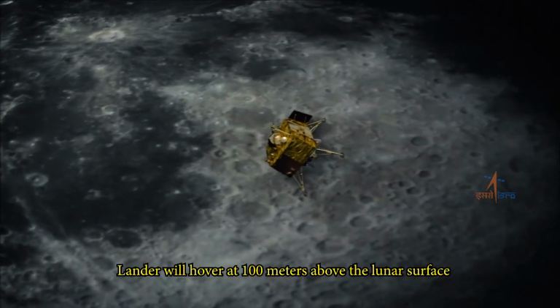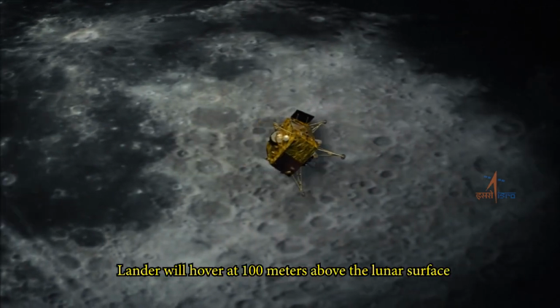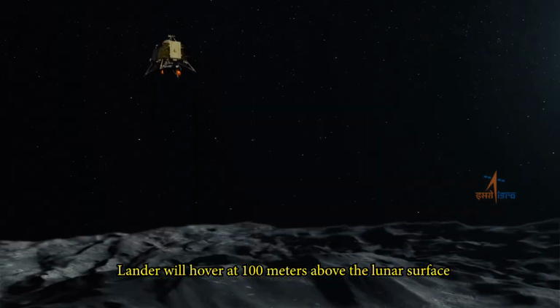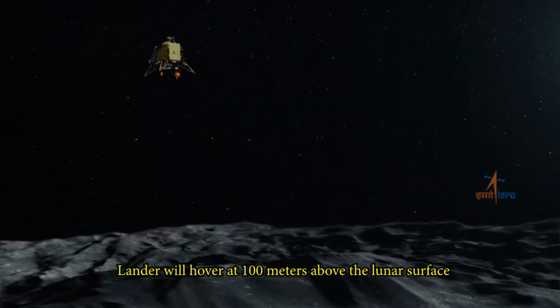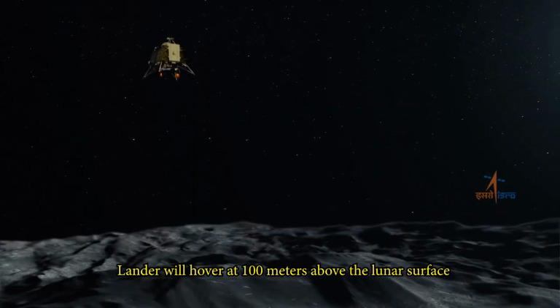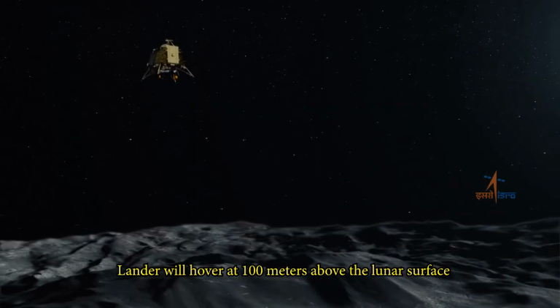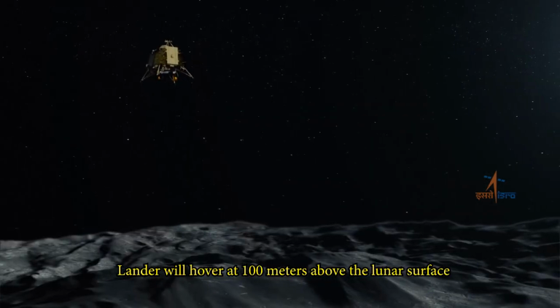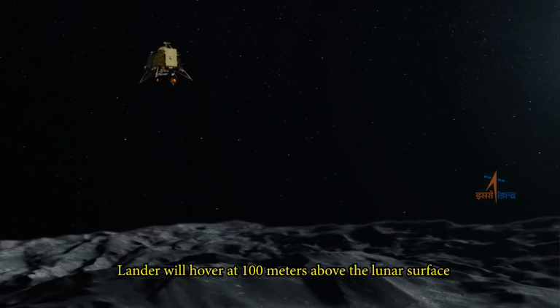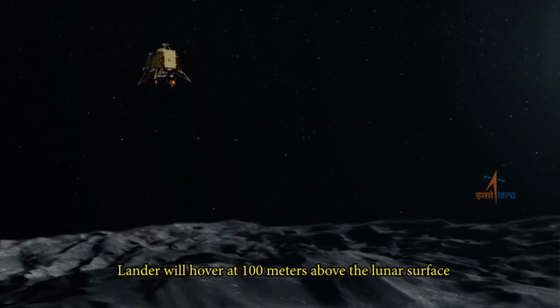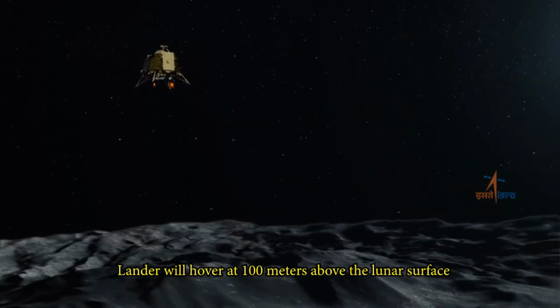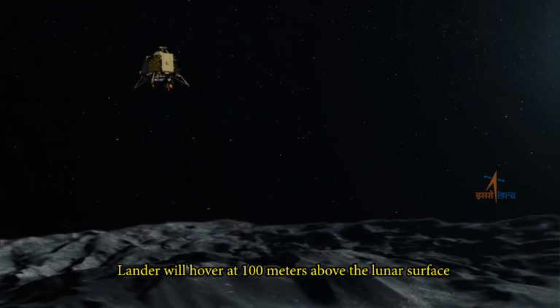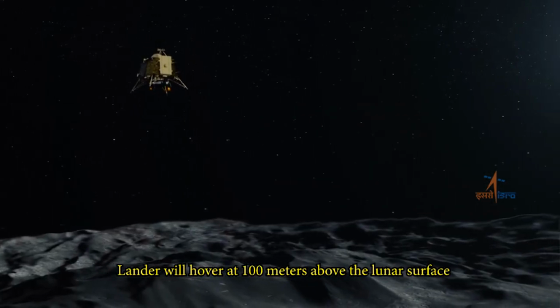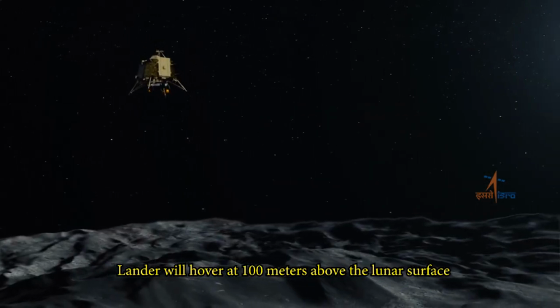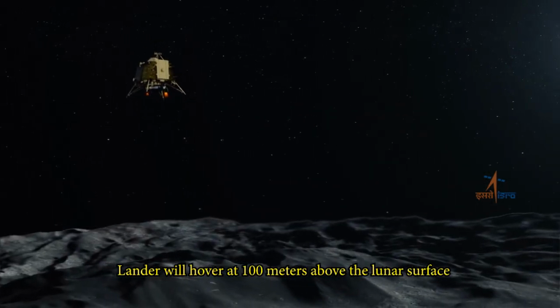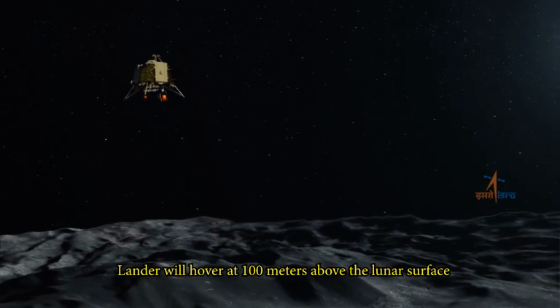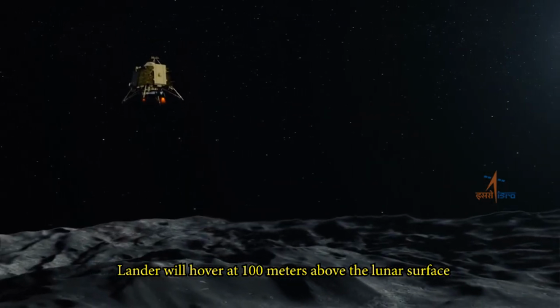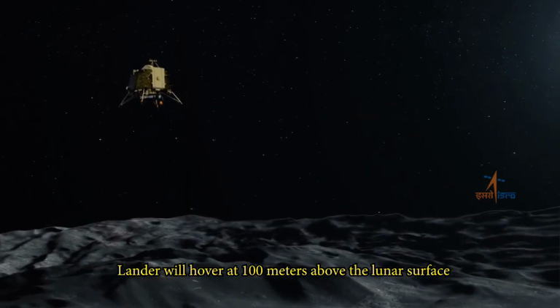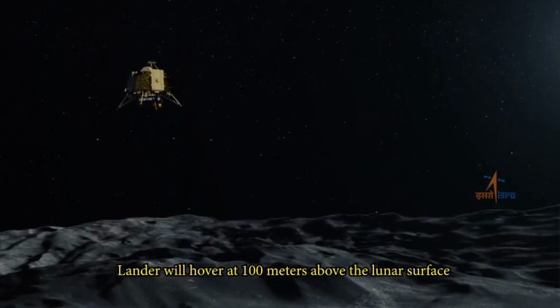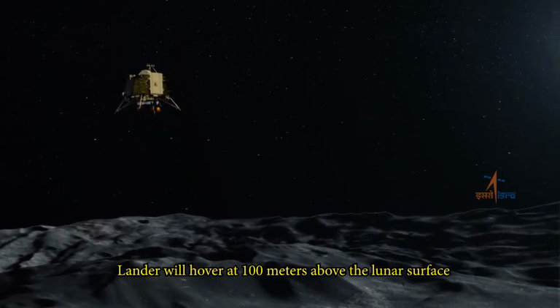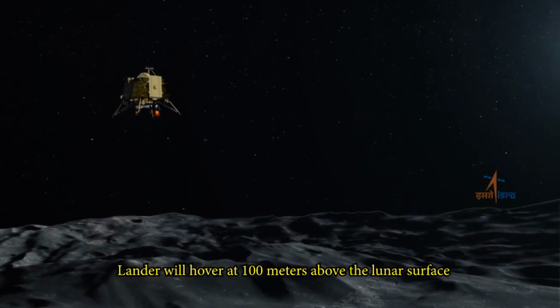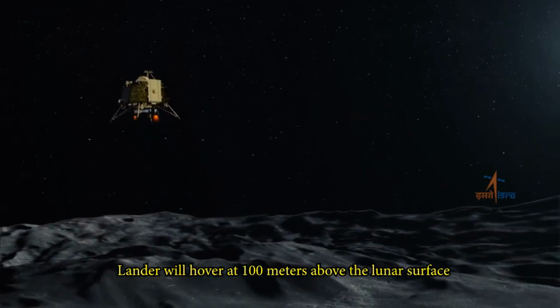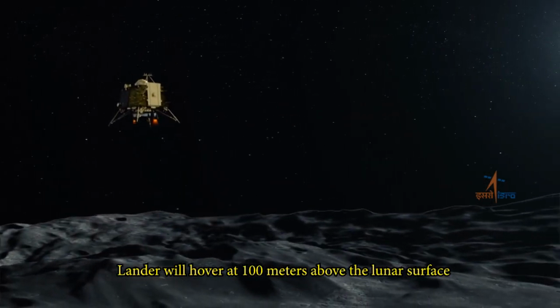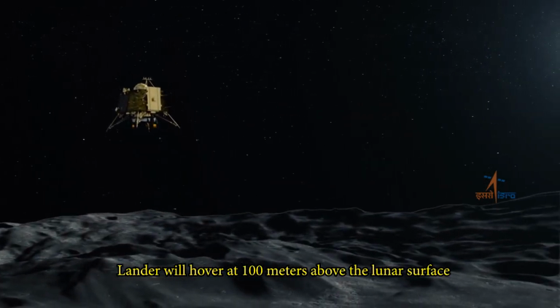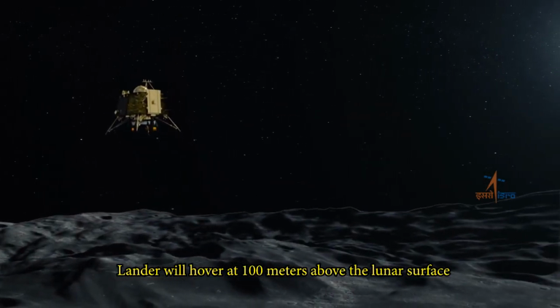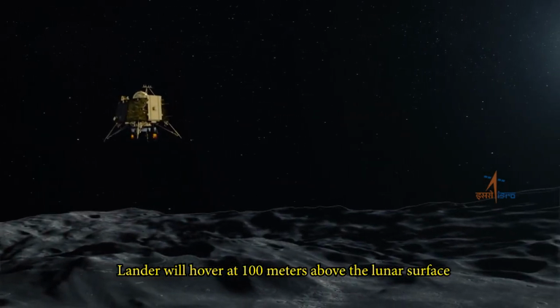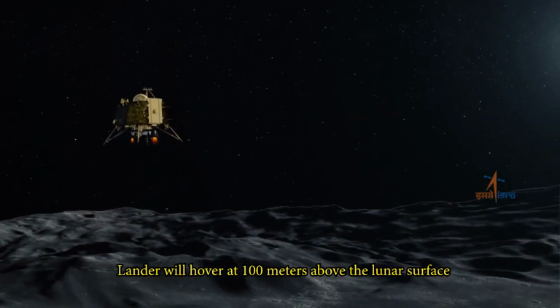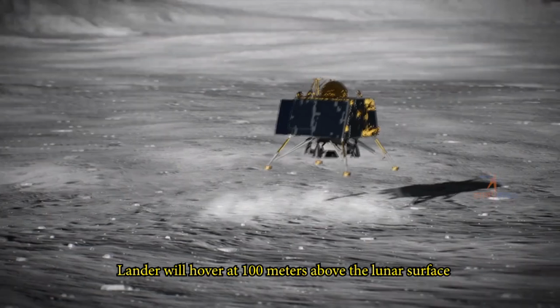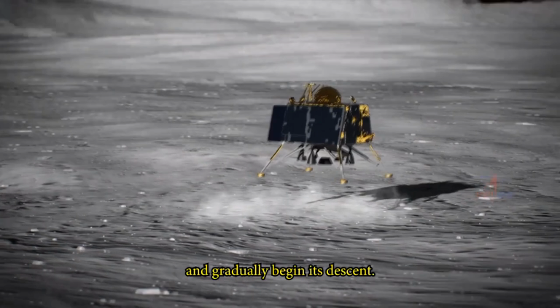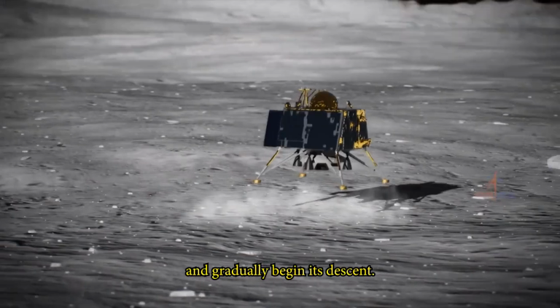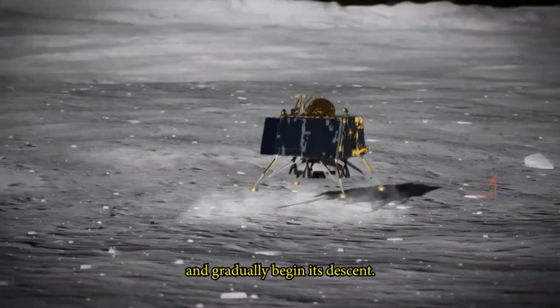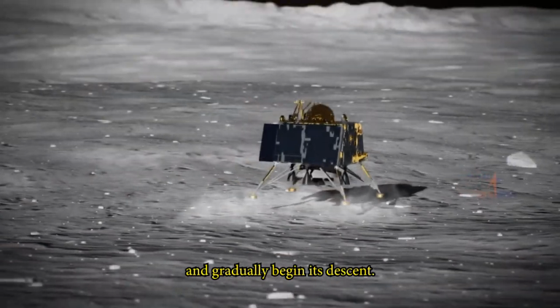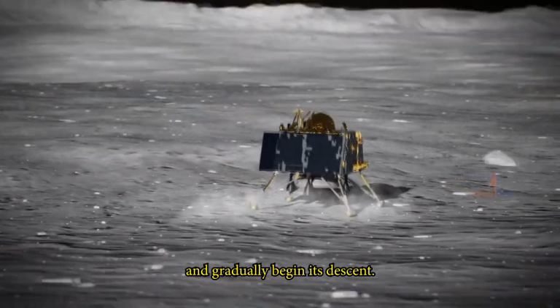The lander will hover at 100 meters above the lunar surface and gradually begin its descent.